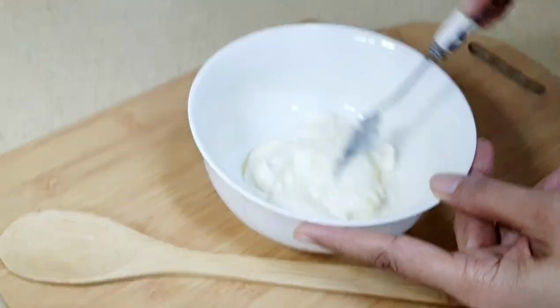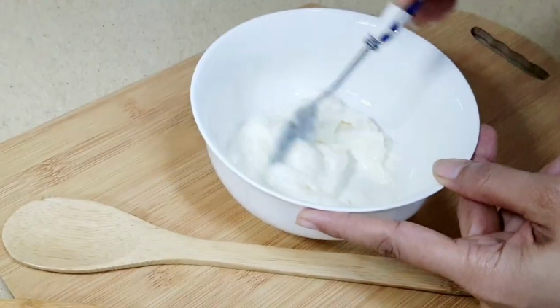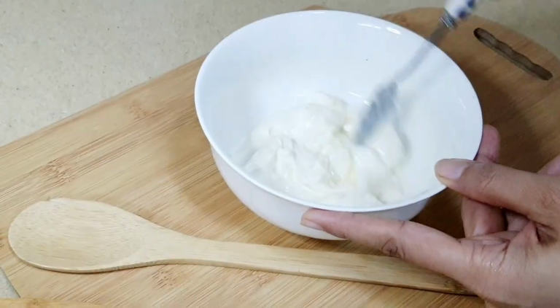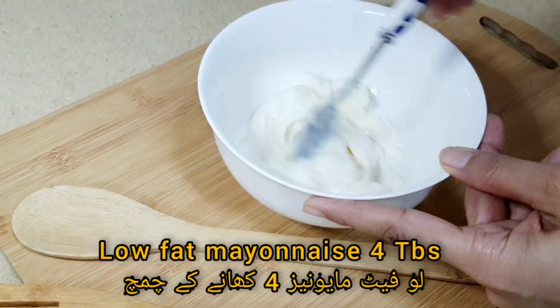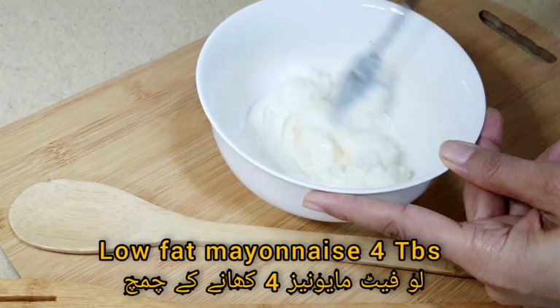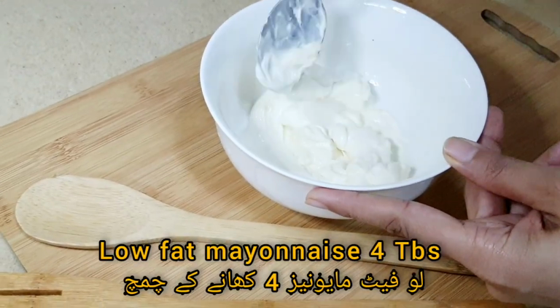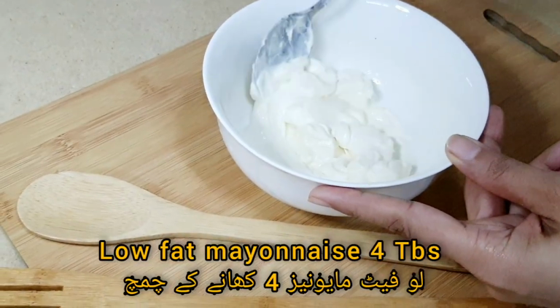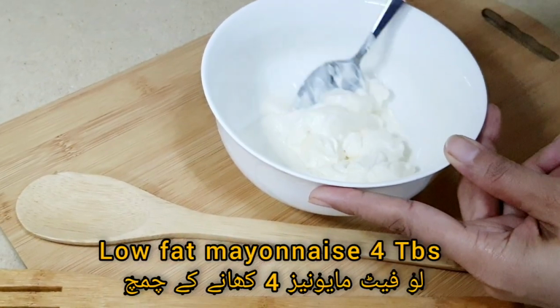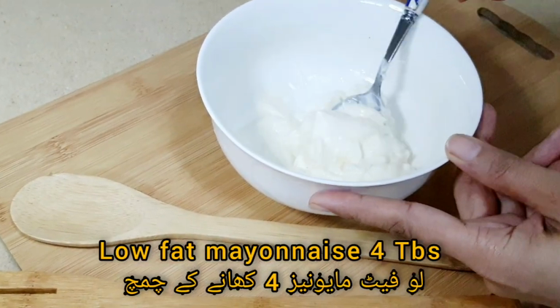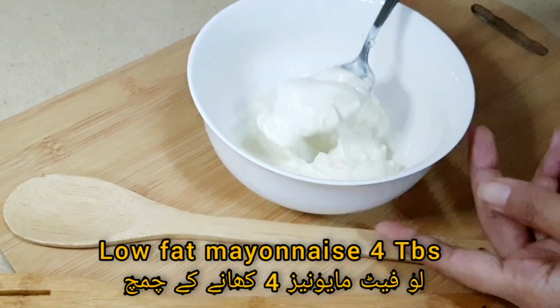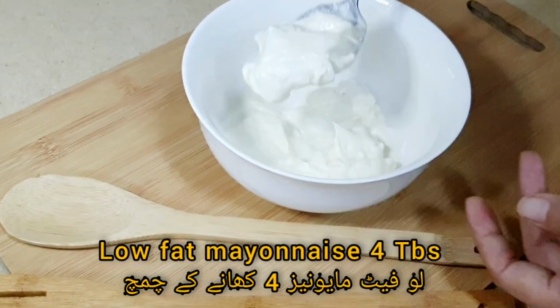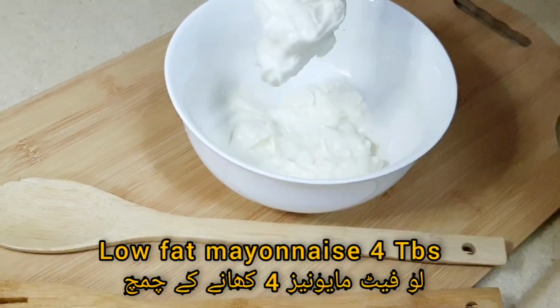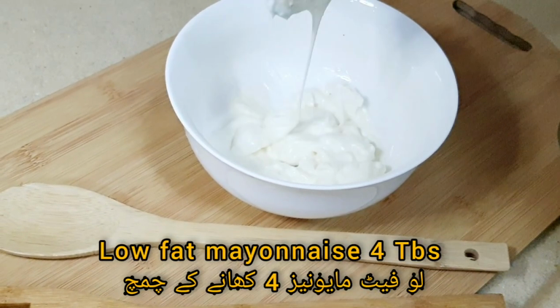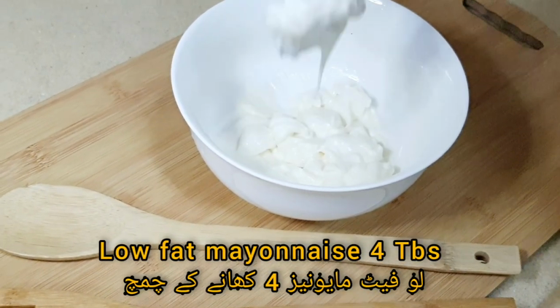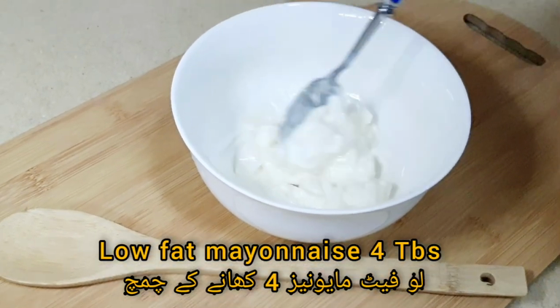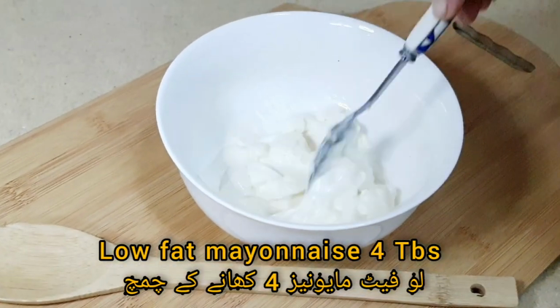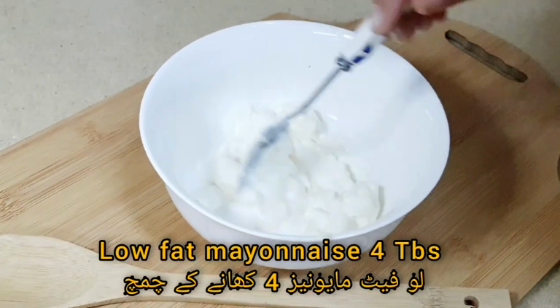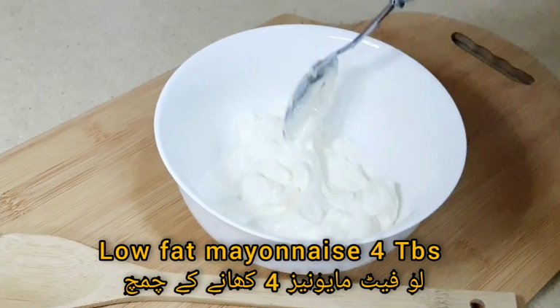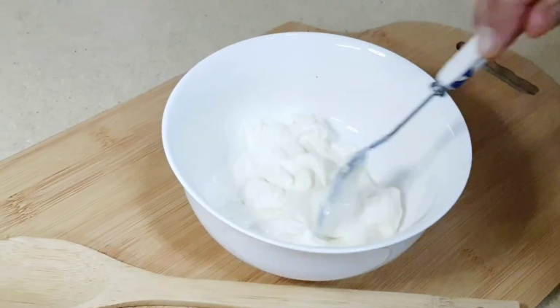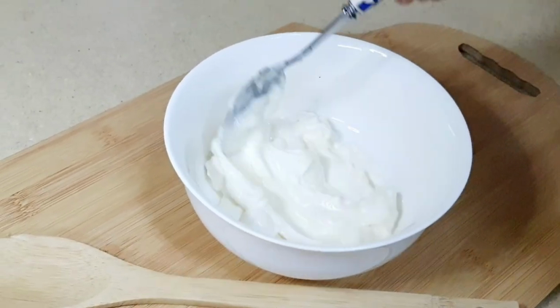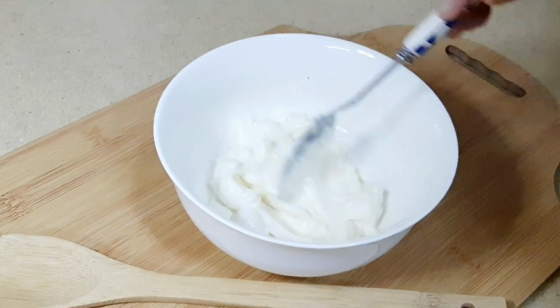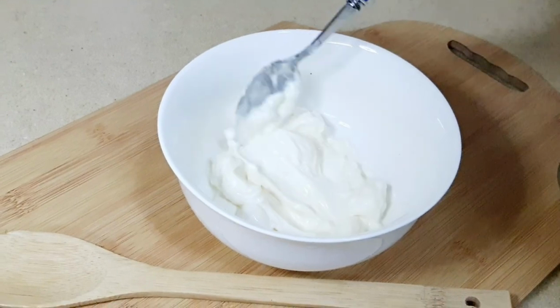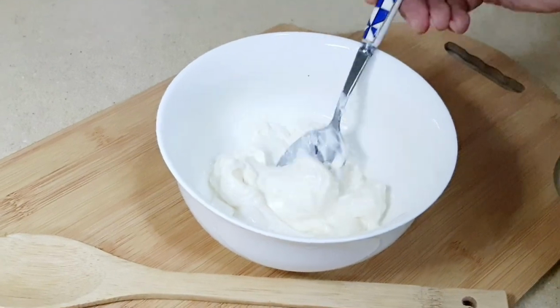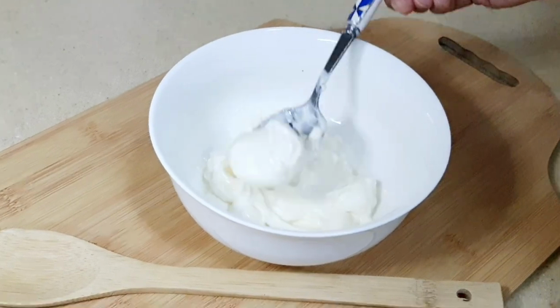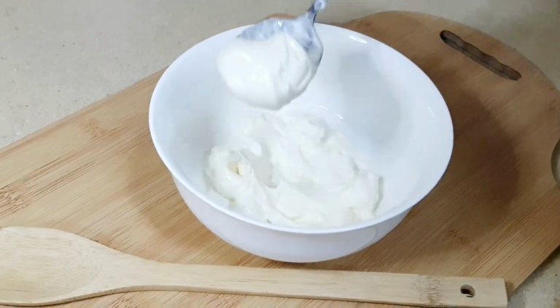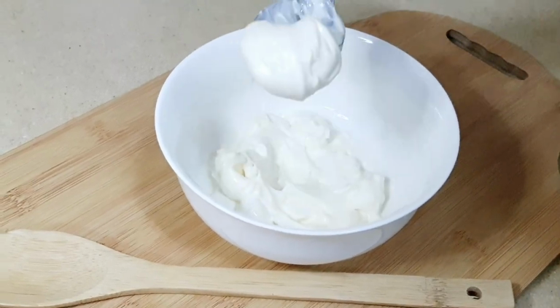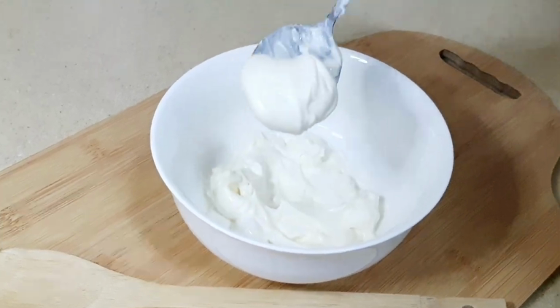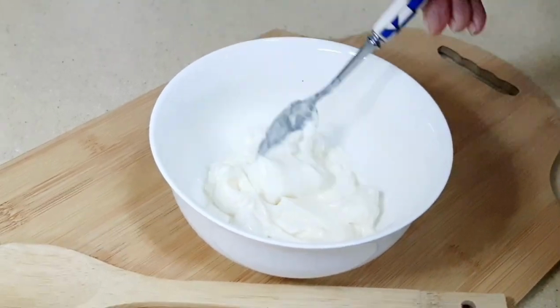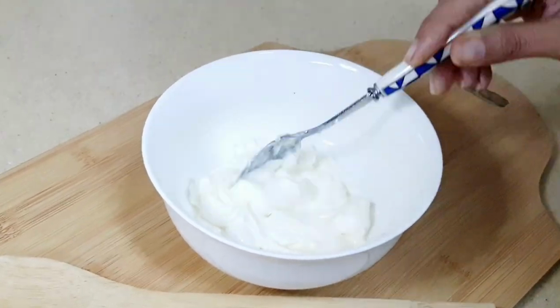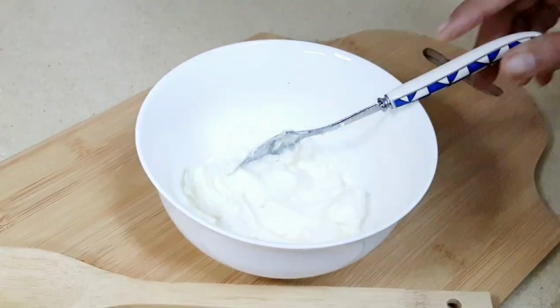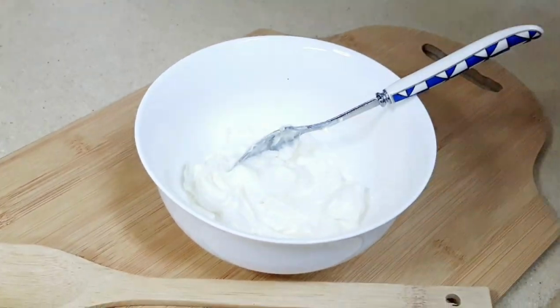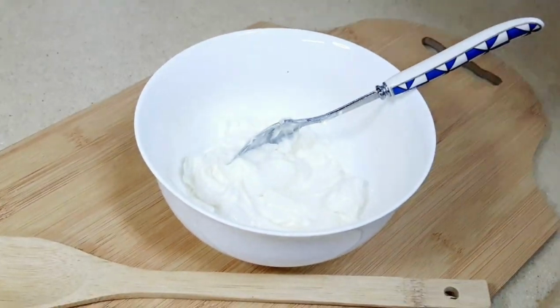Here I am using low-fat mayonnaise — 4 tablespoons. You can use Greek yogurt or fresh cream as you prefer.